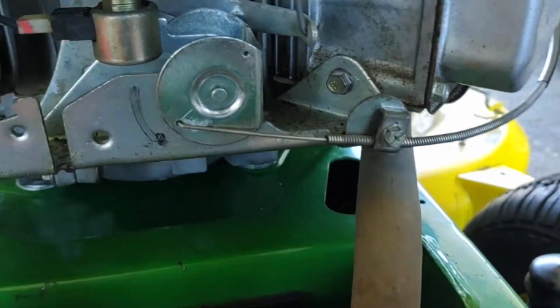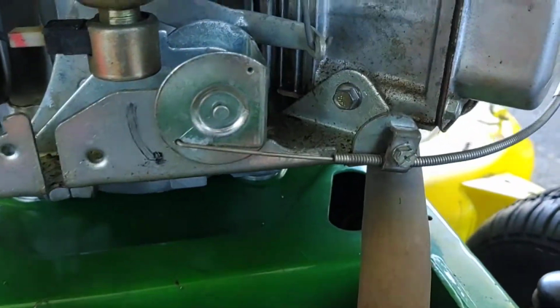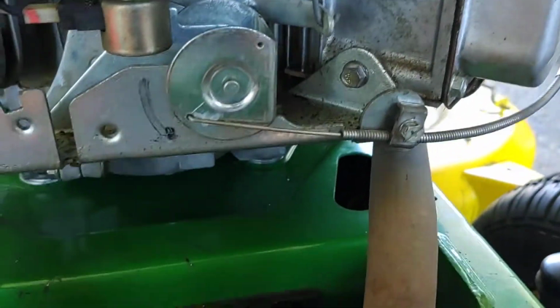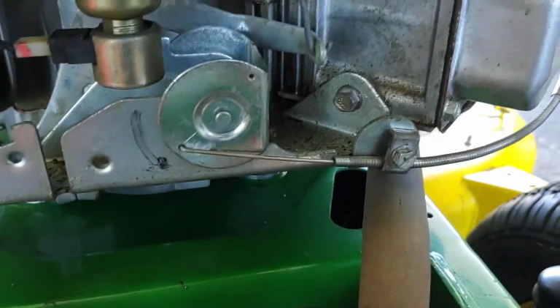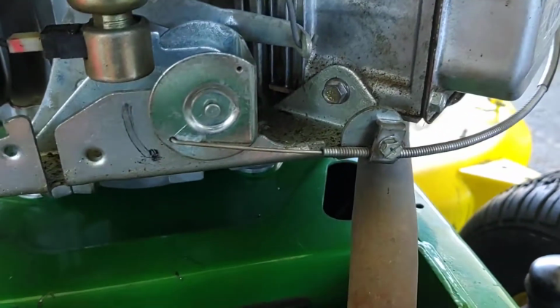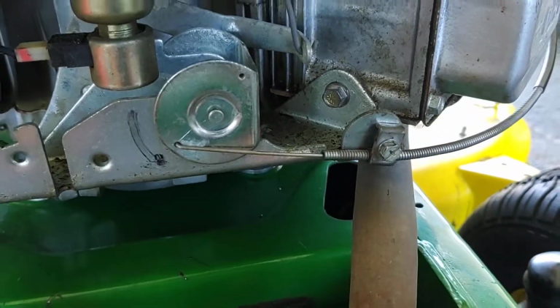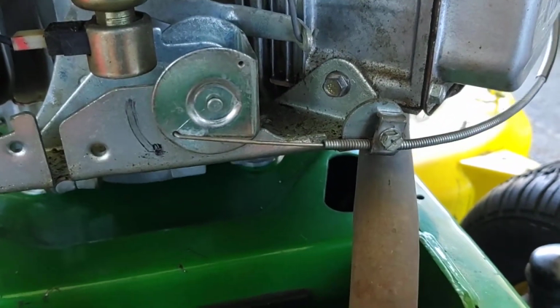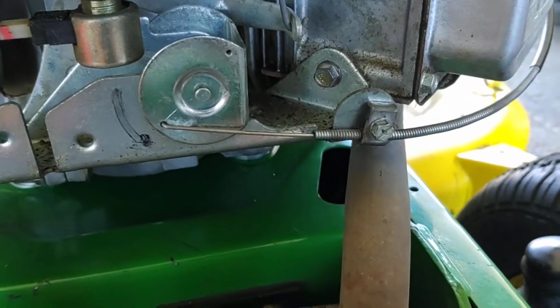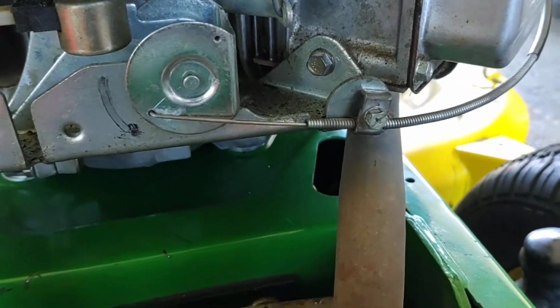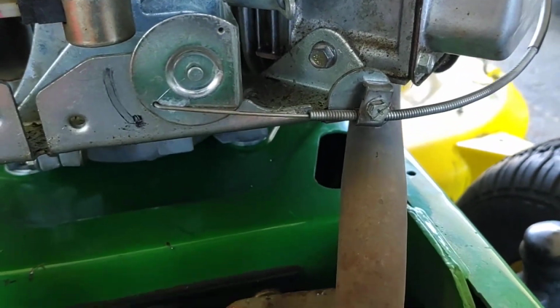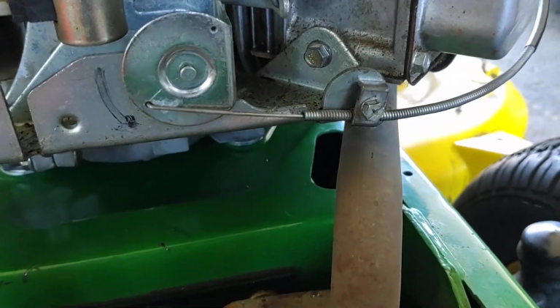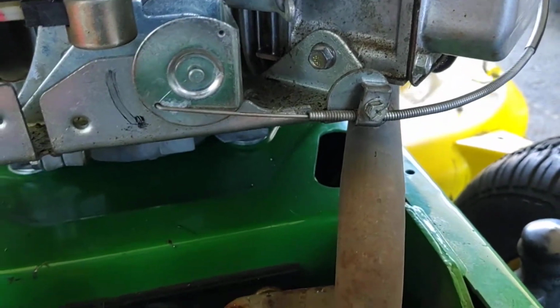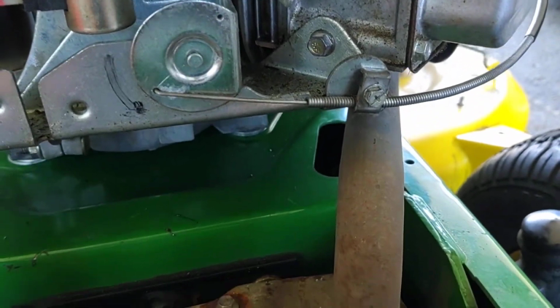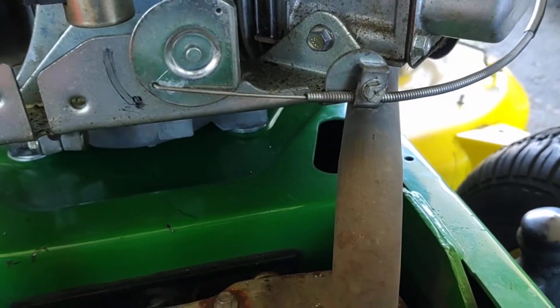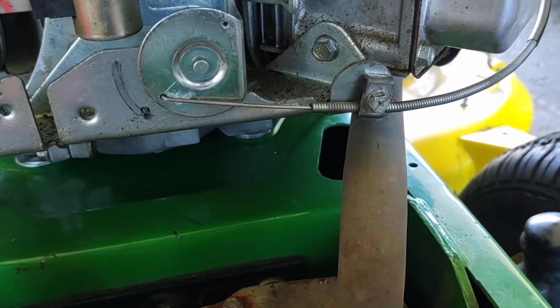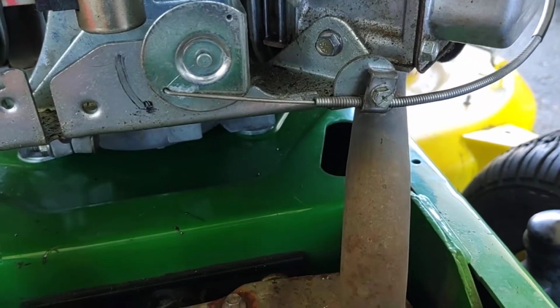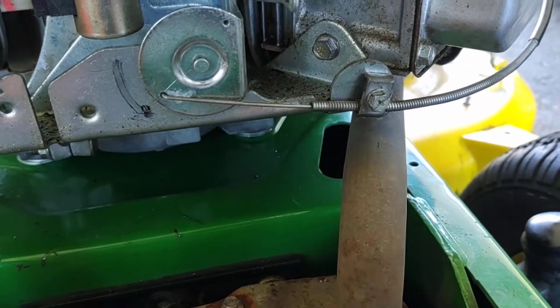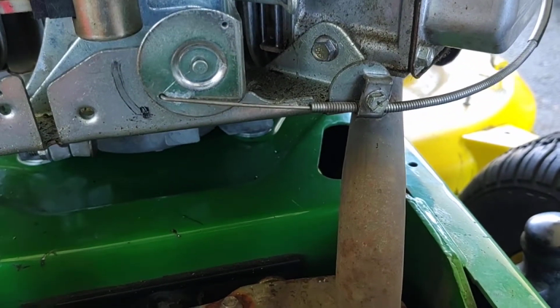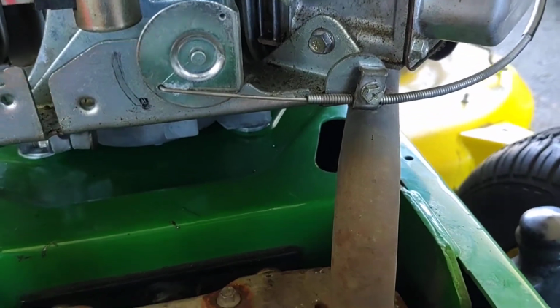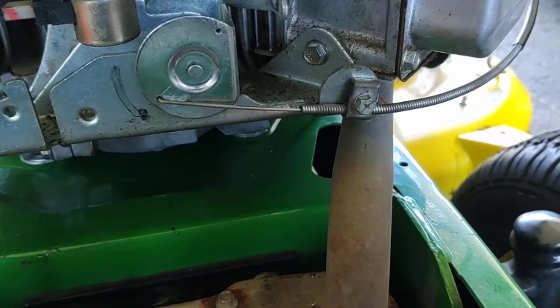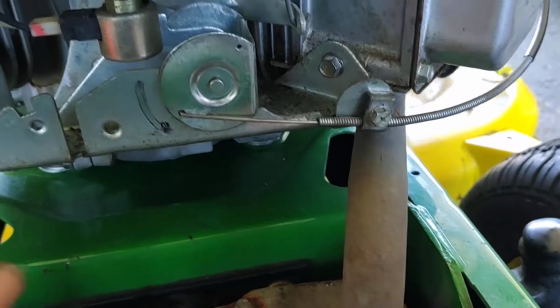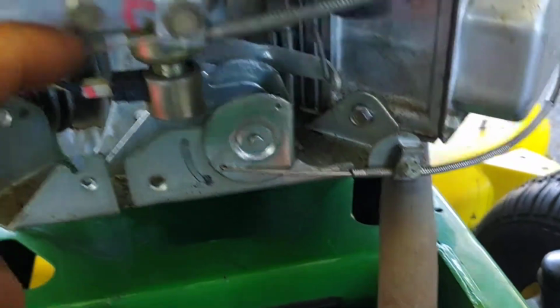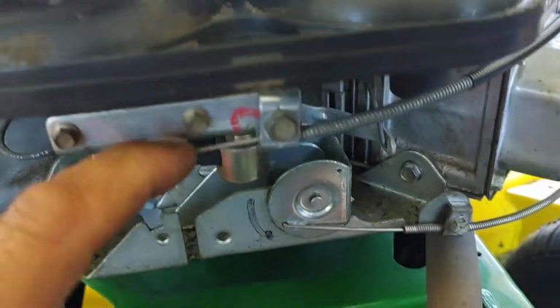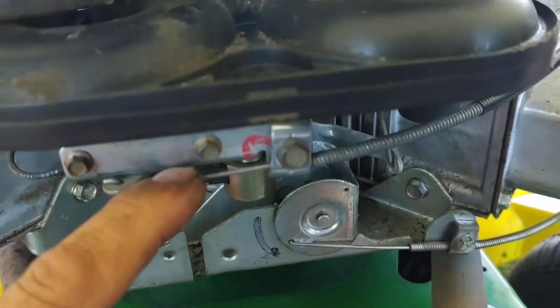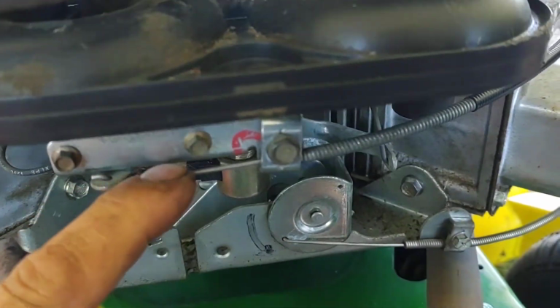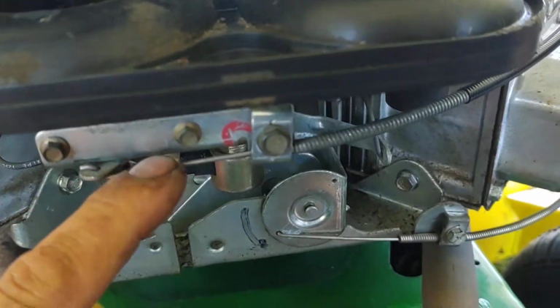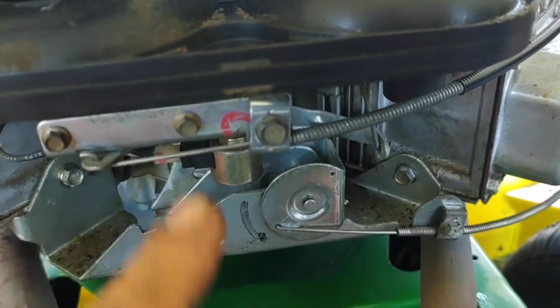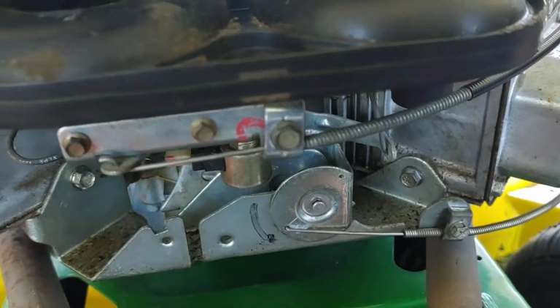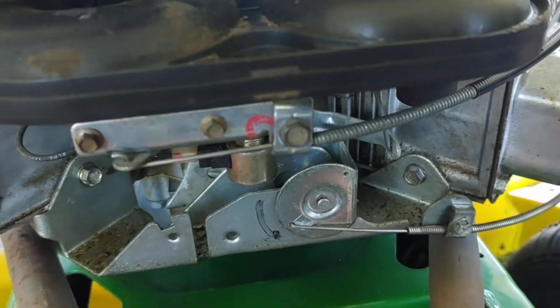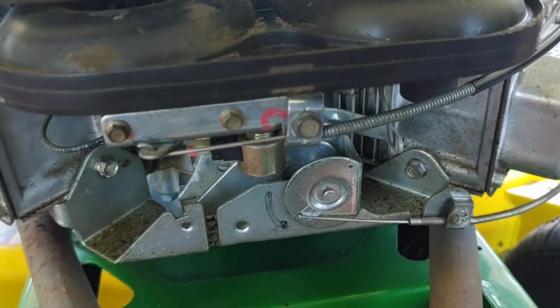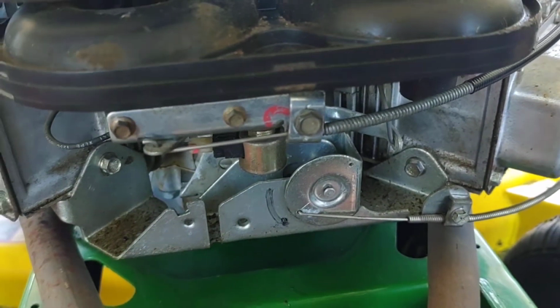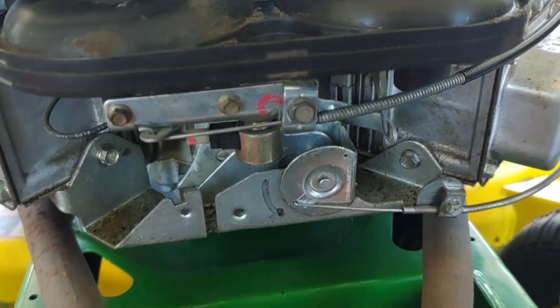For the throttle cable, the factory one from this tractor worked, but I had to get a longer one for the choke.